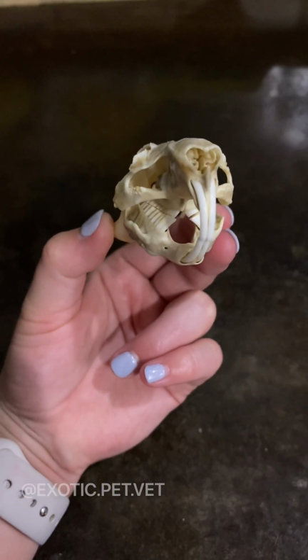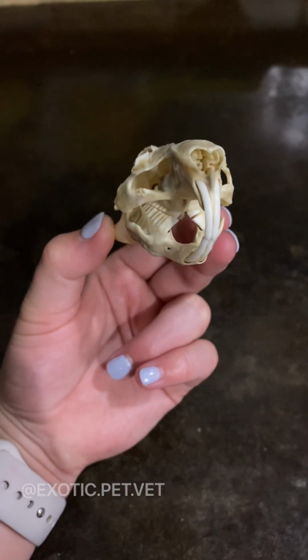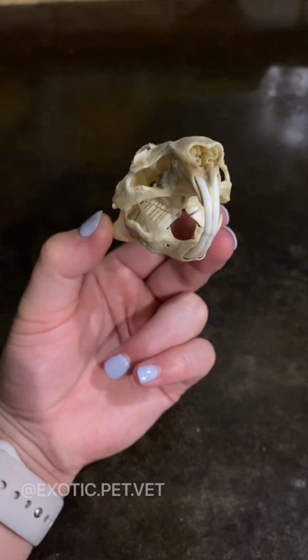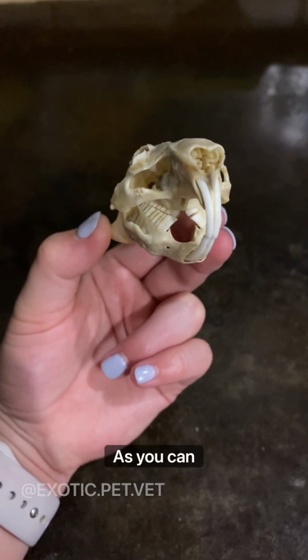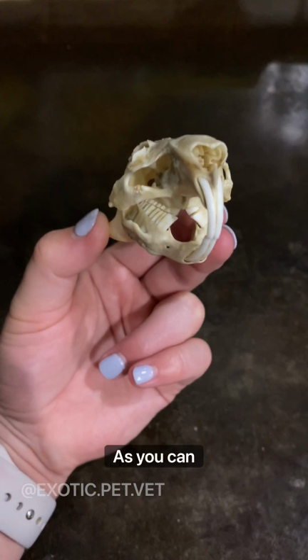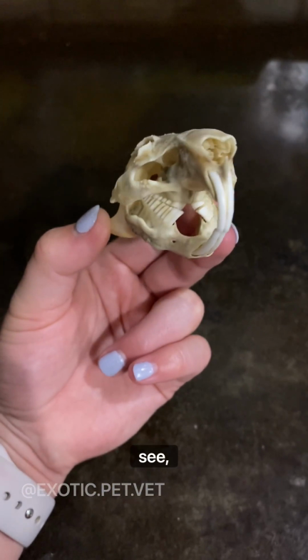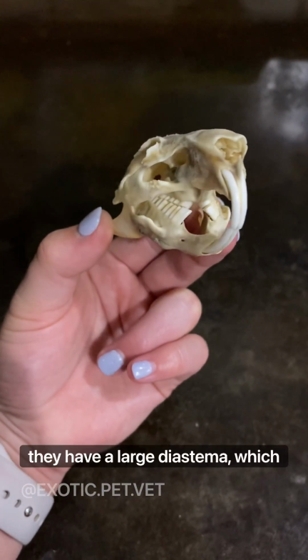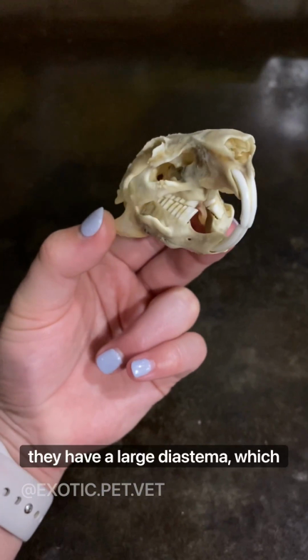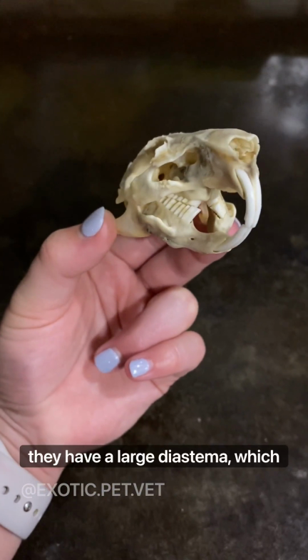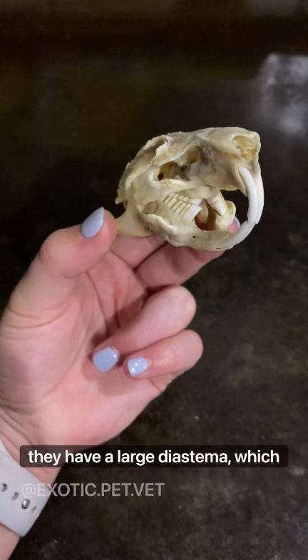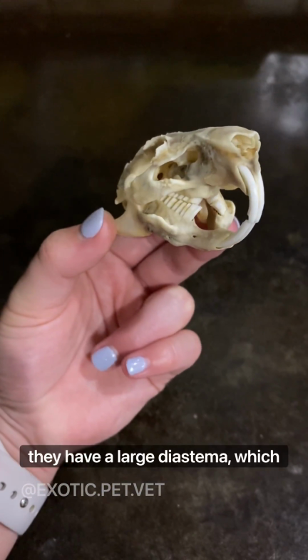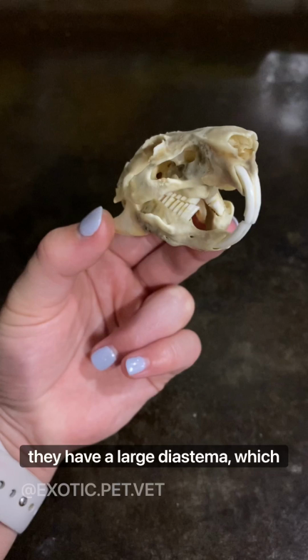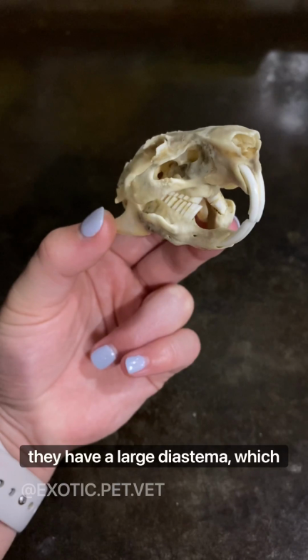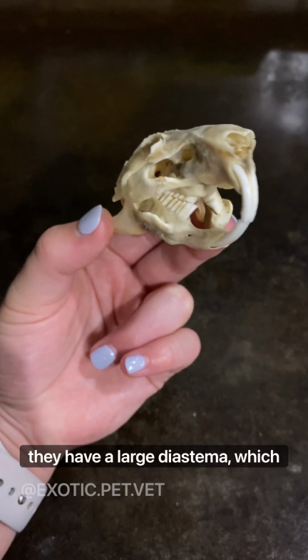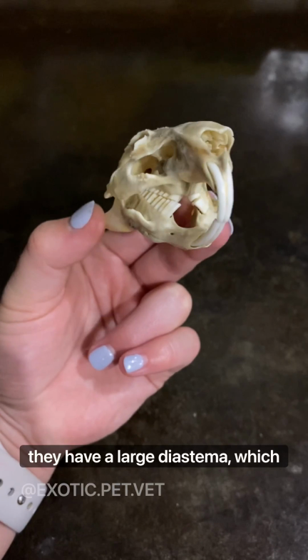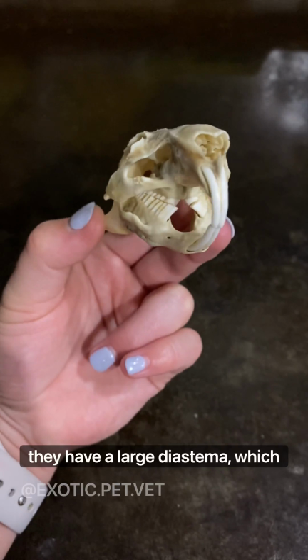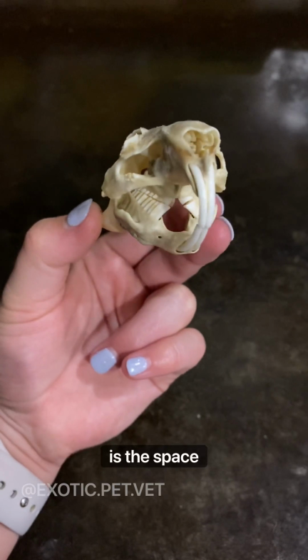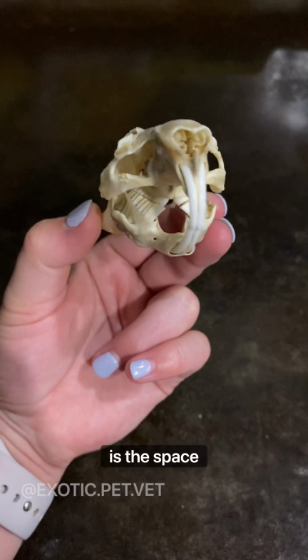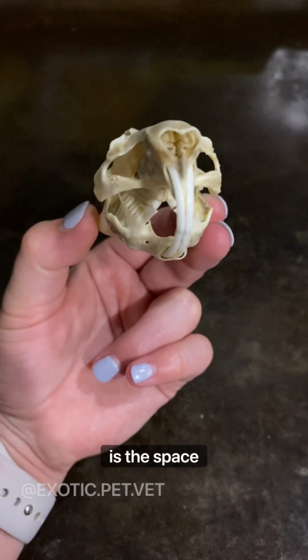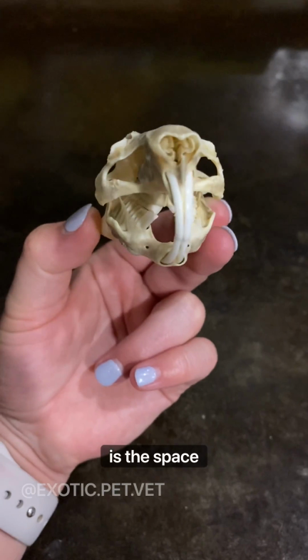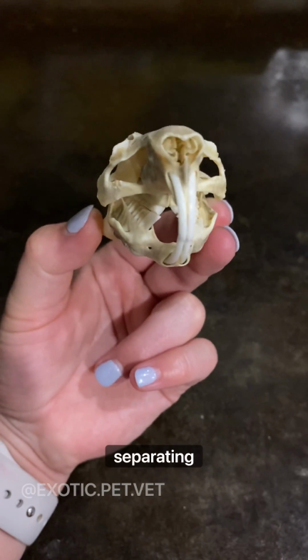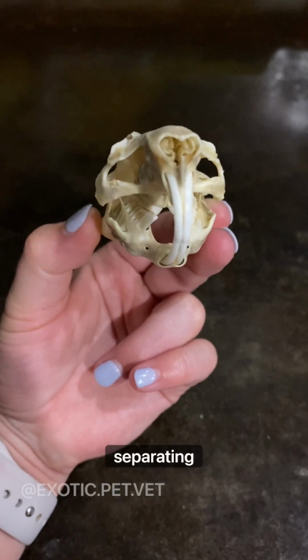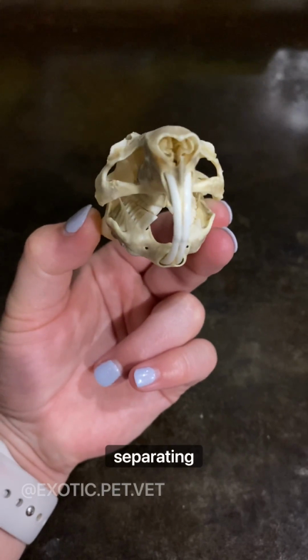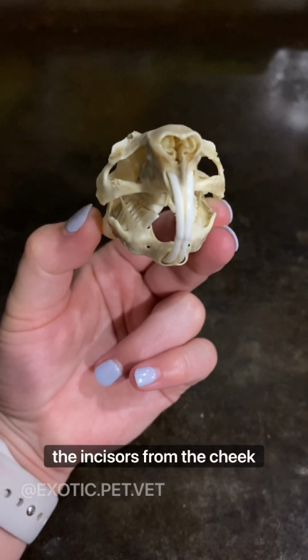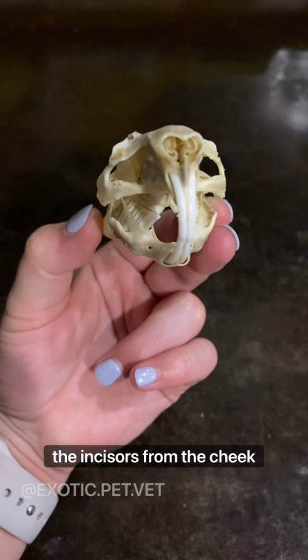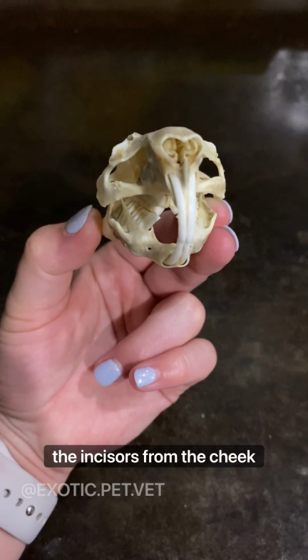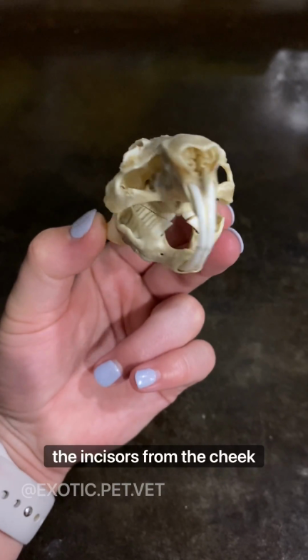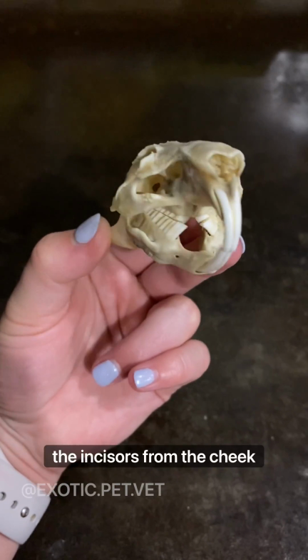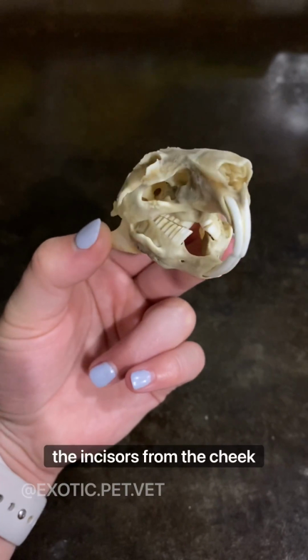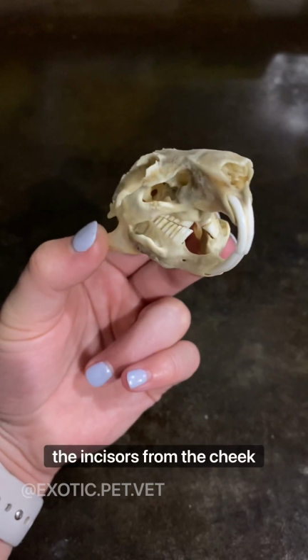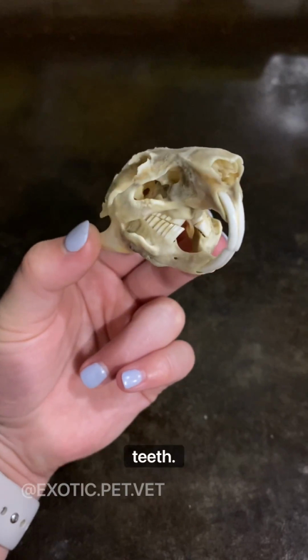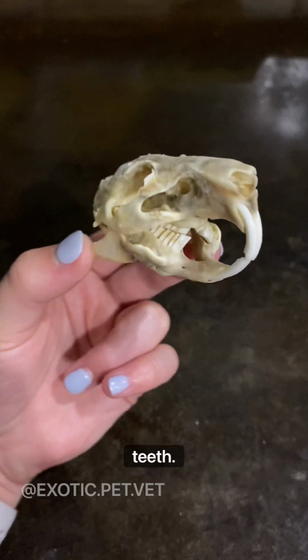As you can see, they have a large diastema, which is a space separating the incisors from the cheek teeth.